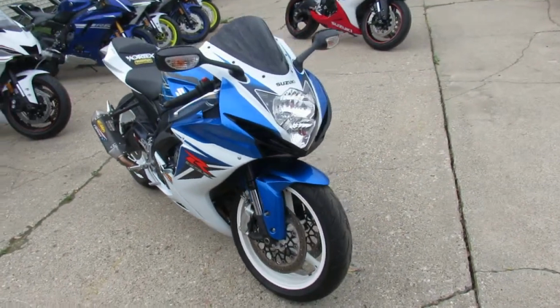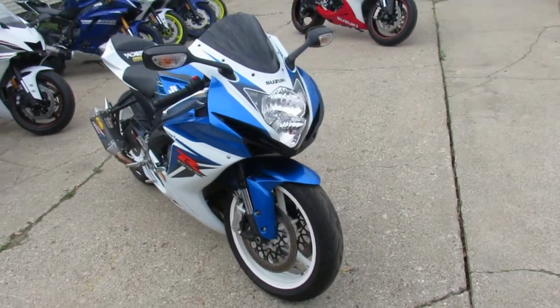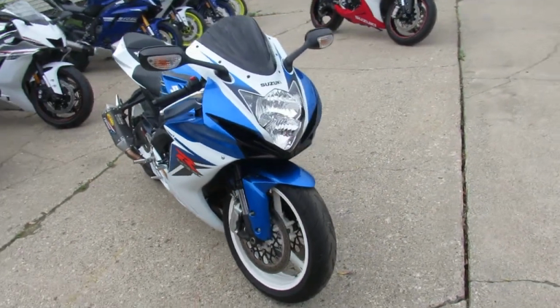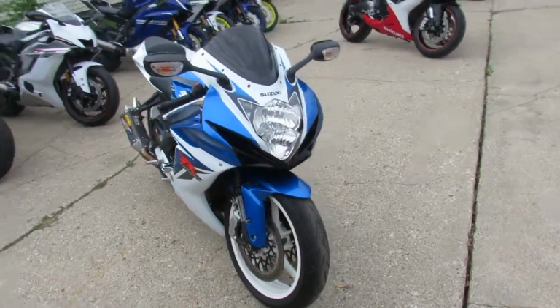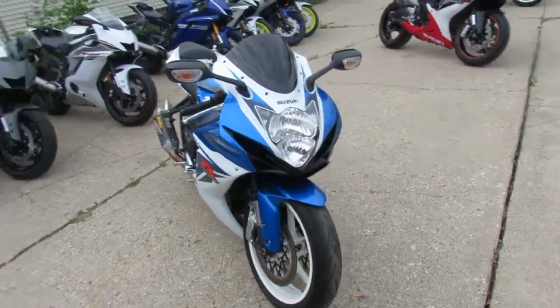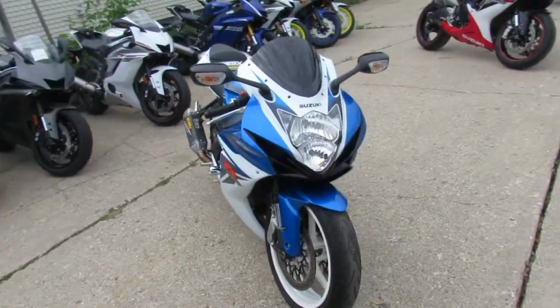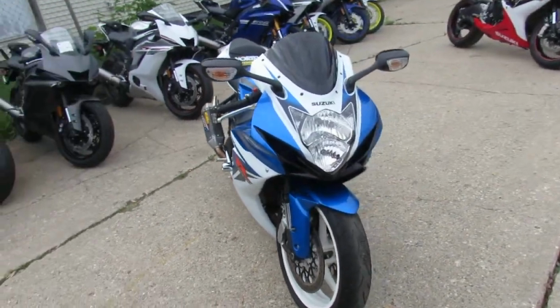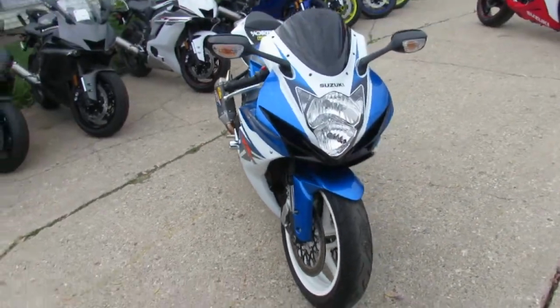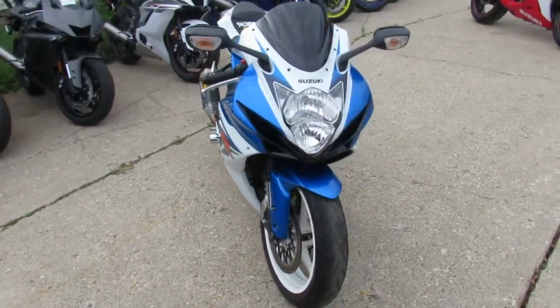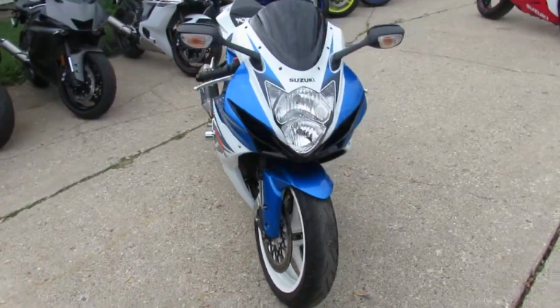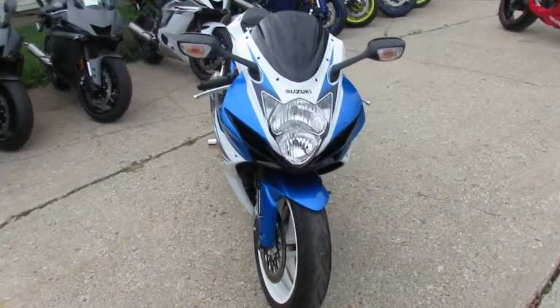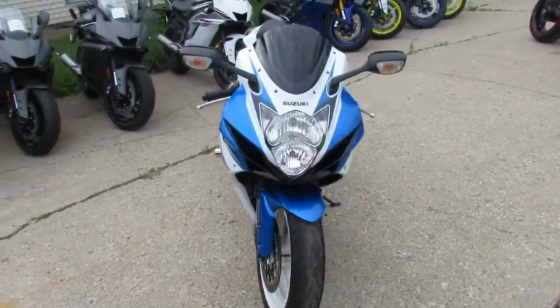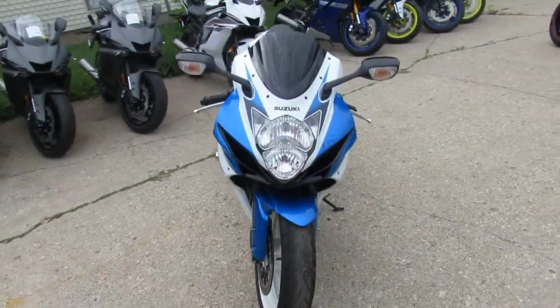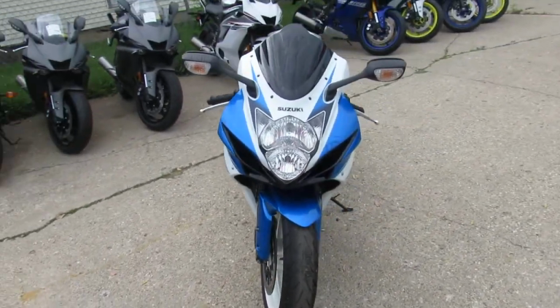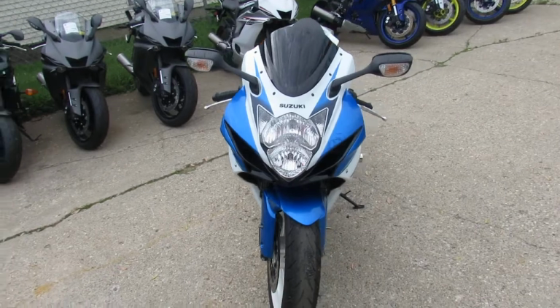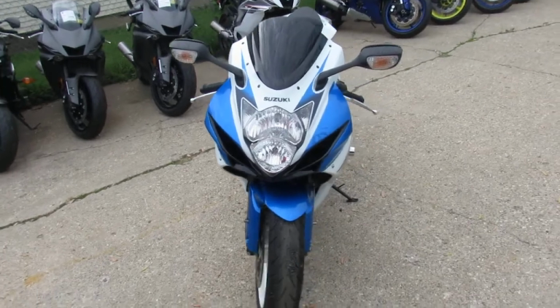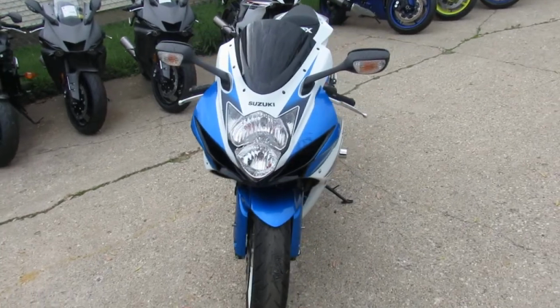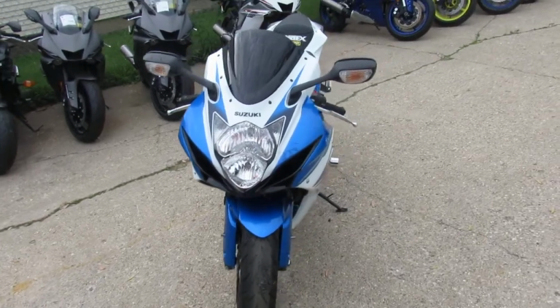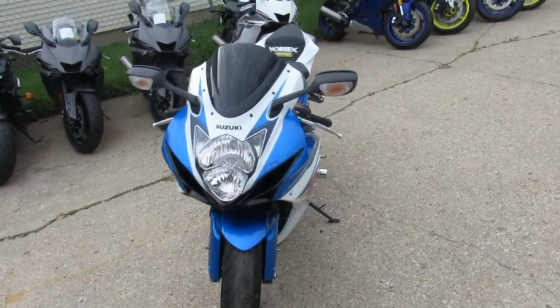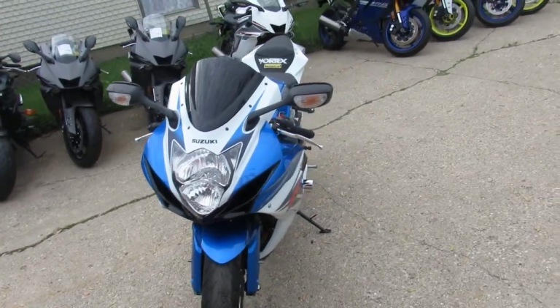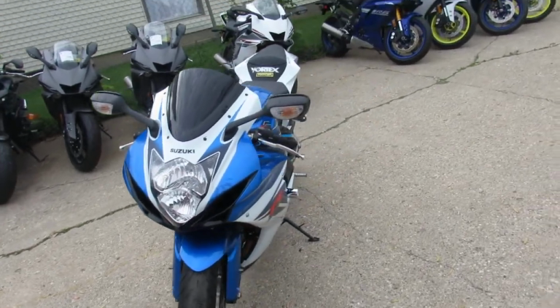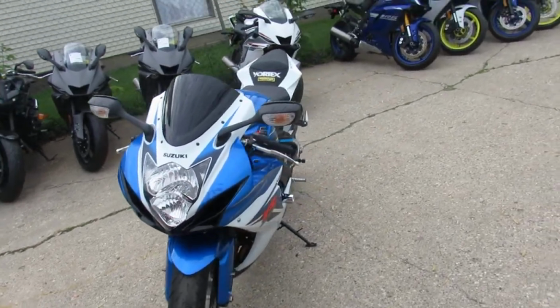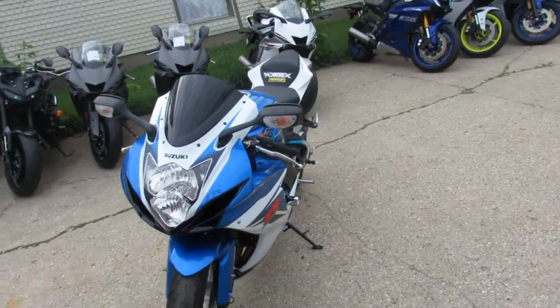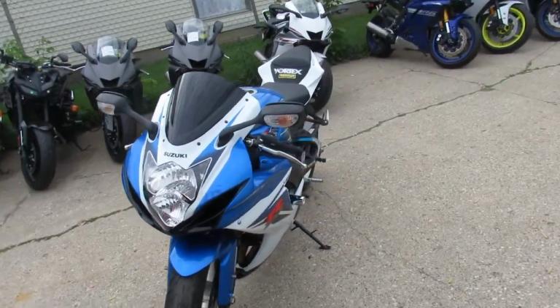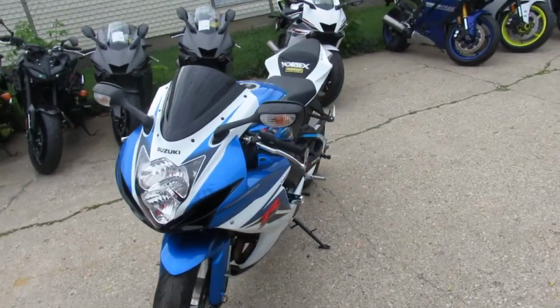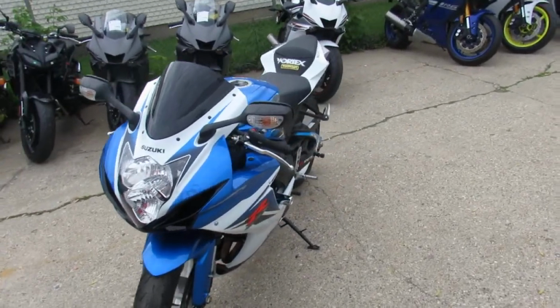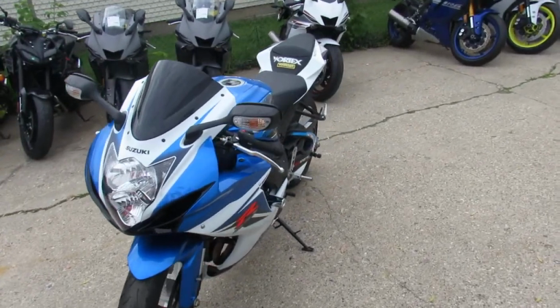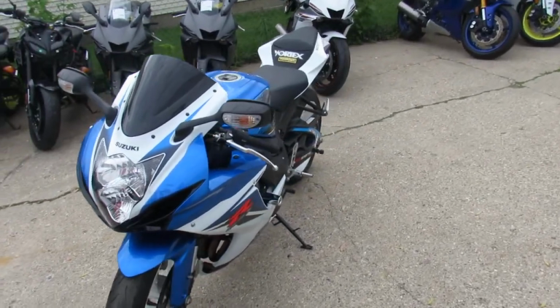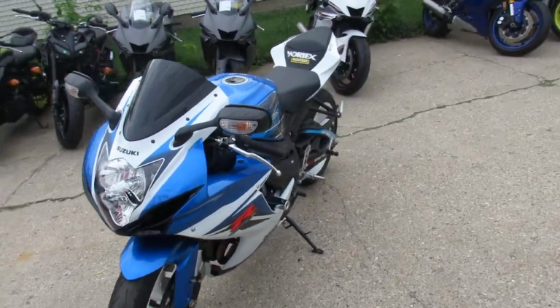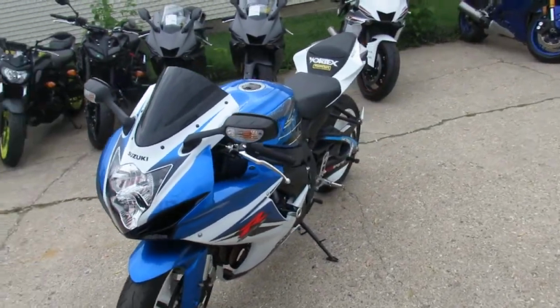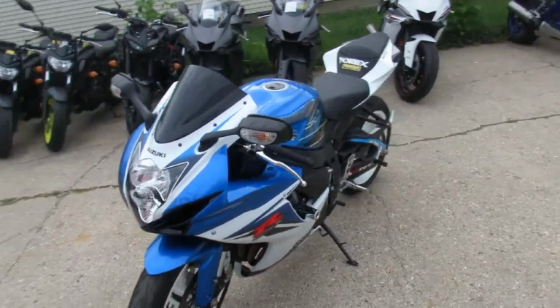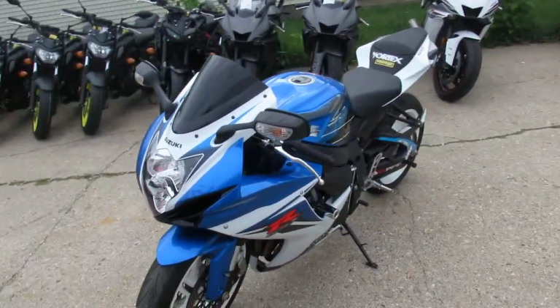Just been serviced at a factory authorized Suzuki dealership. Been inspected and certified. Includes a one-year warranty.